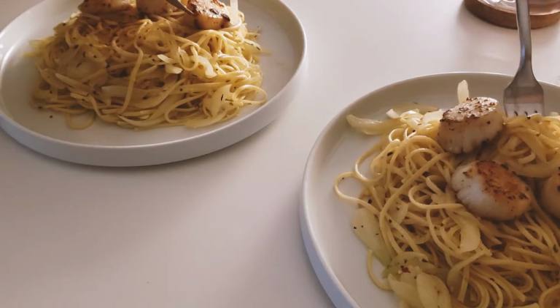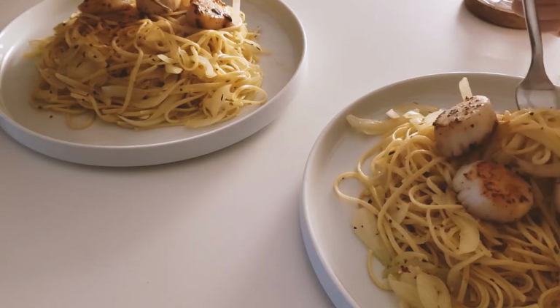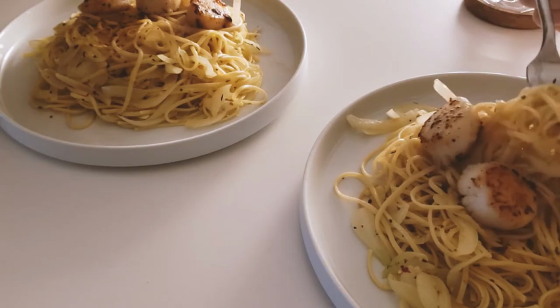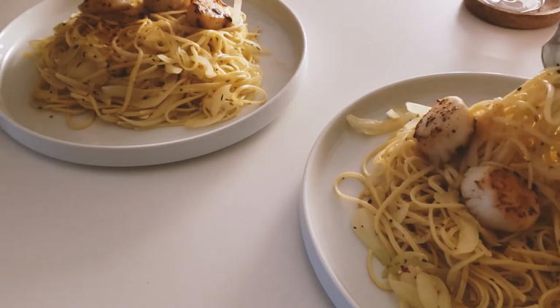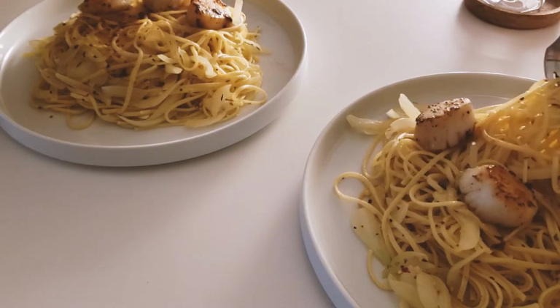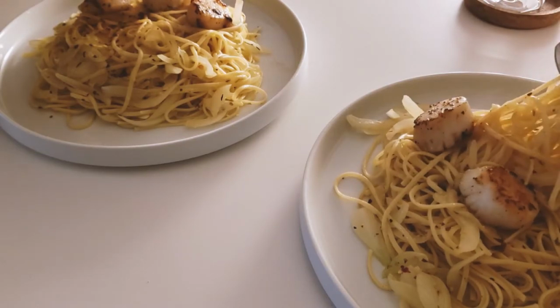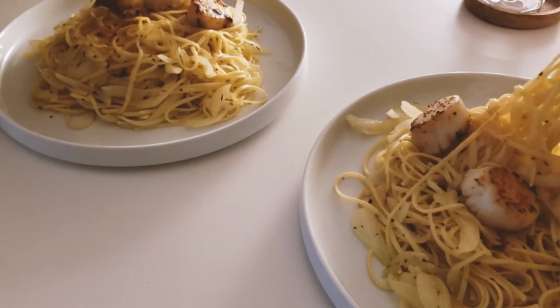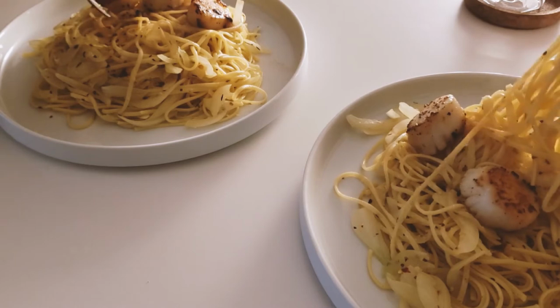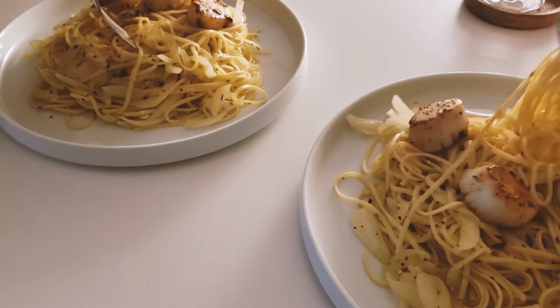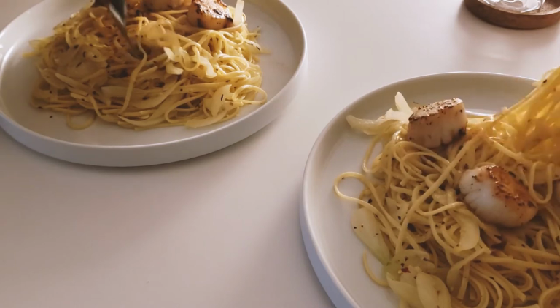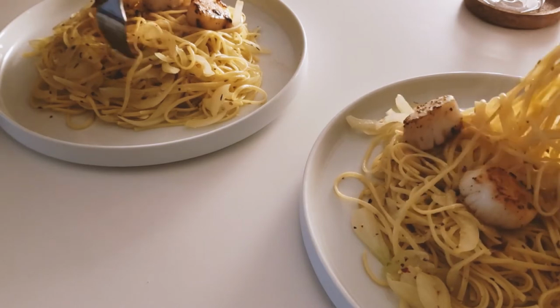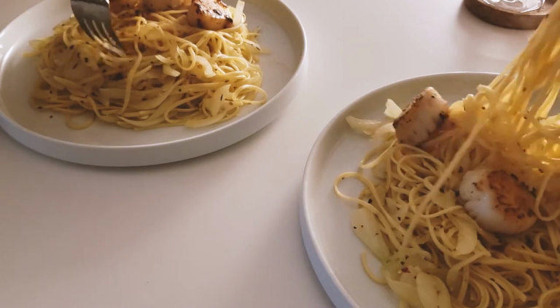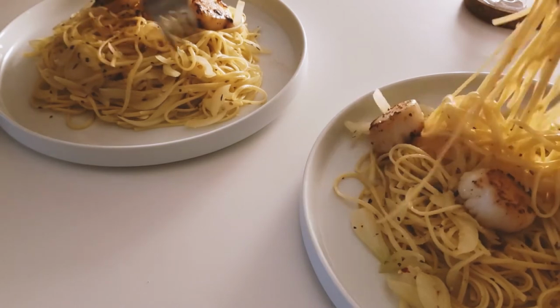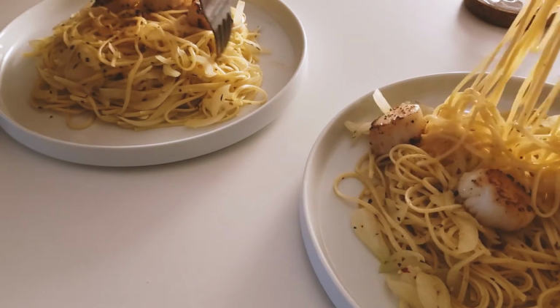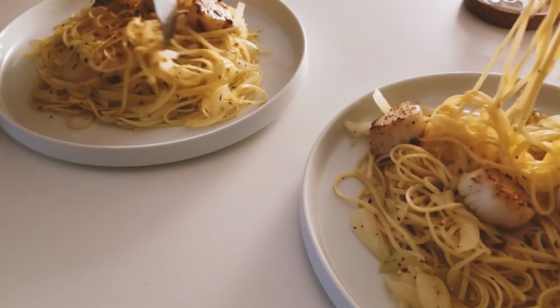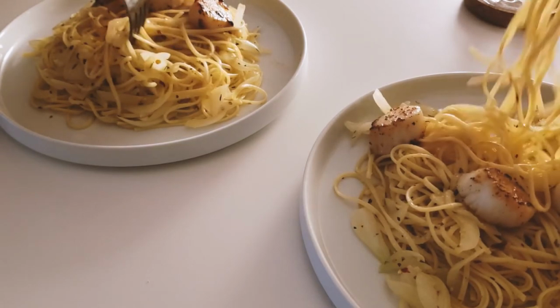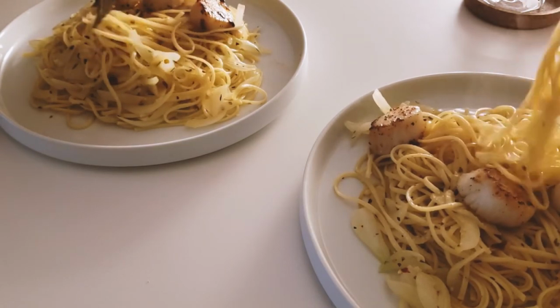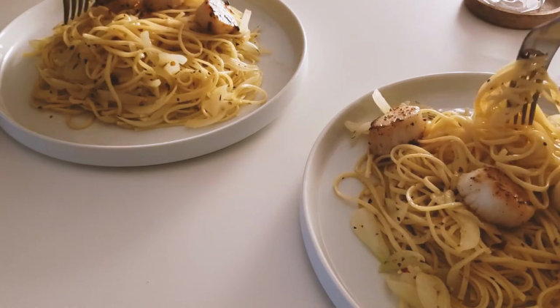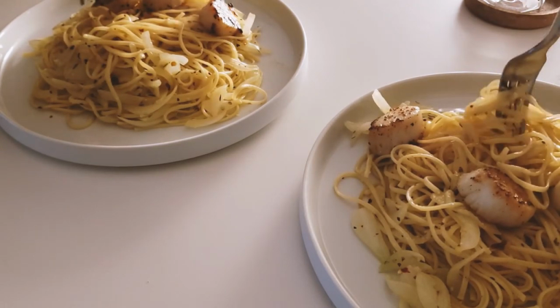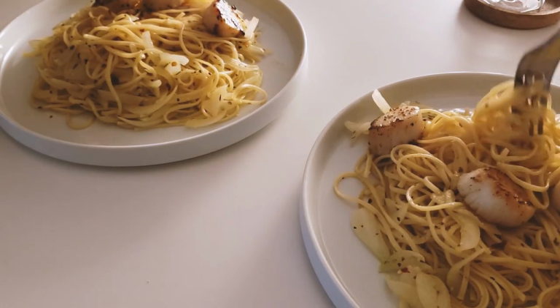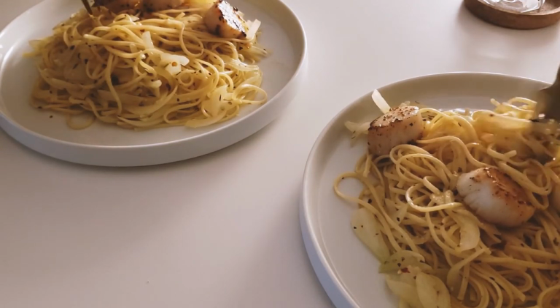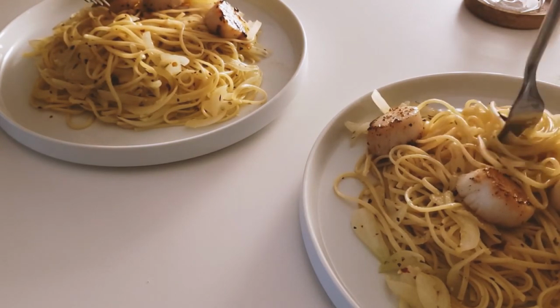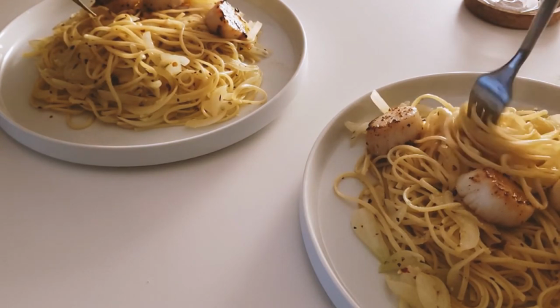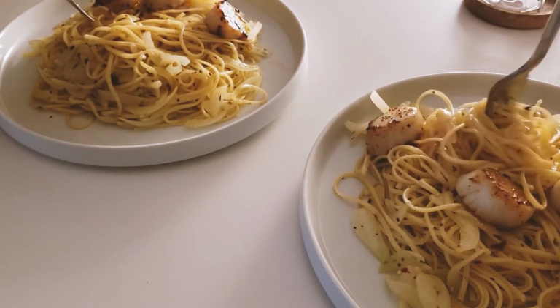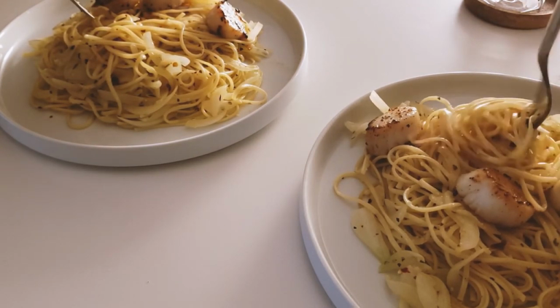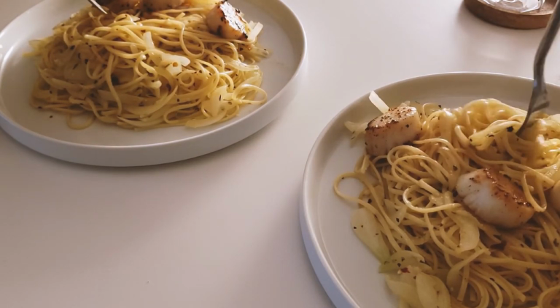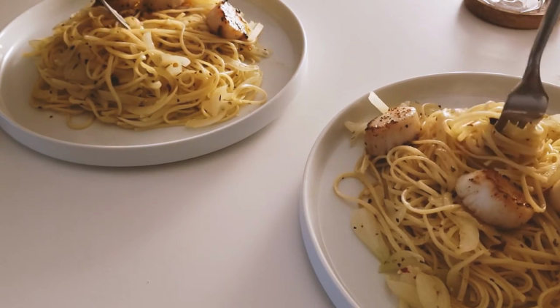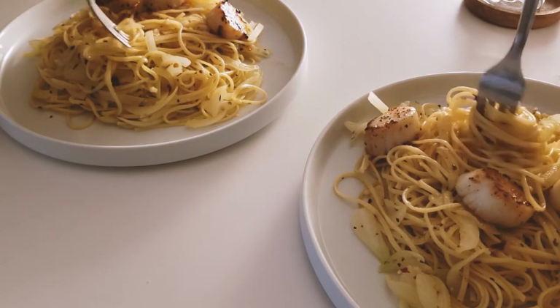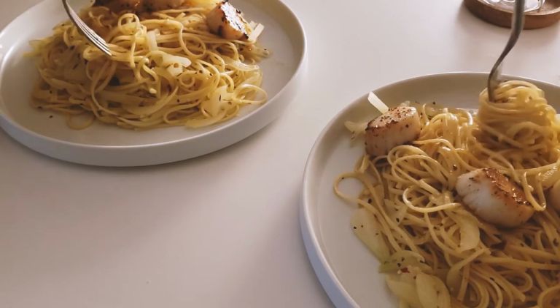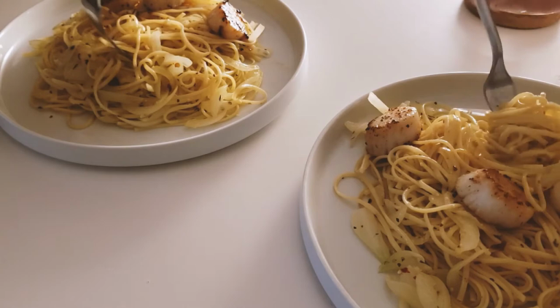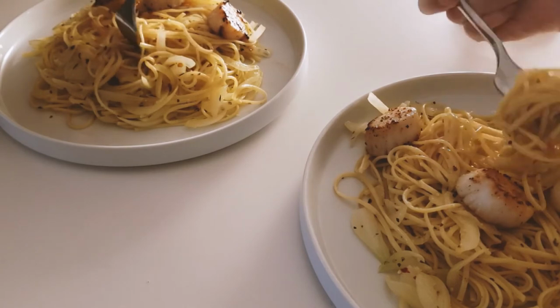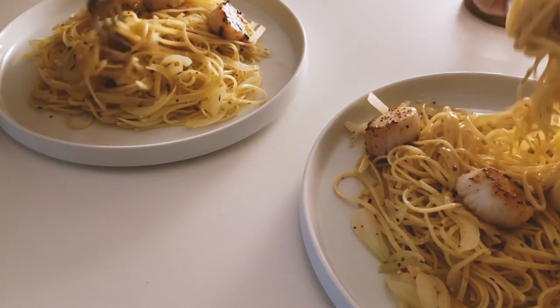Scallop pasta is also a great go-to for me. I love any kind of carbs, so anything will really work — plus I love seafood in my pasta.